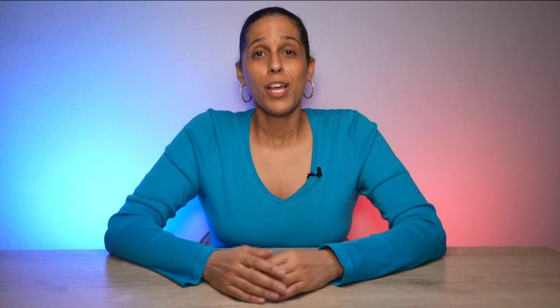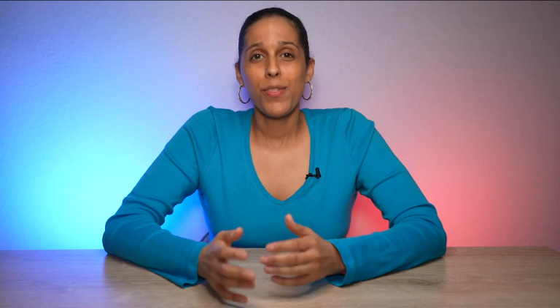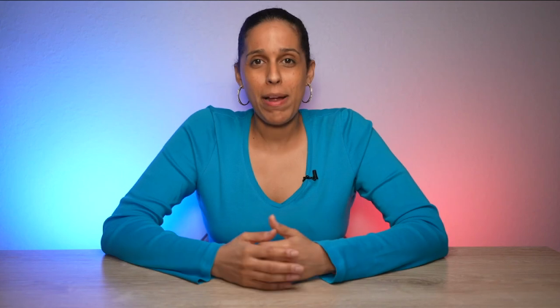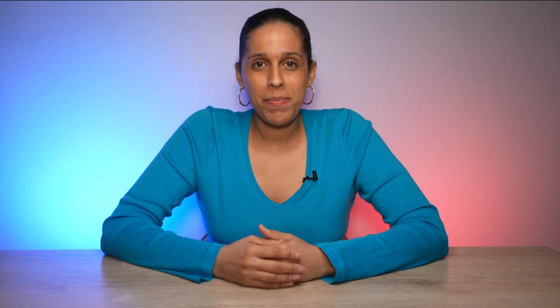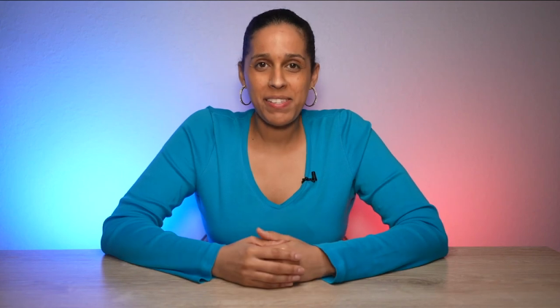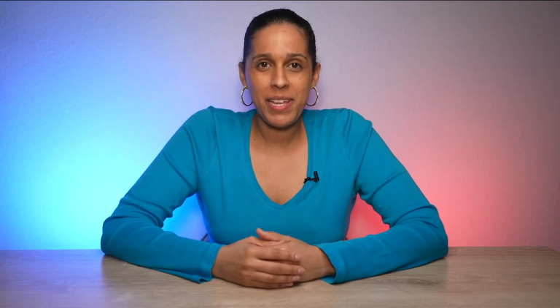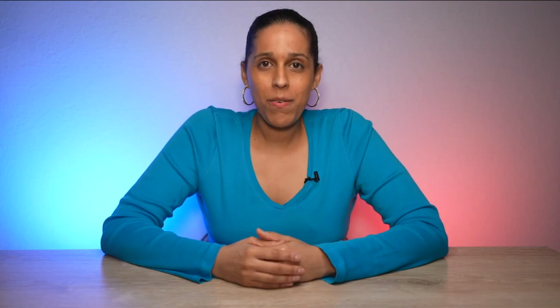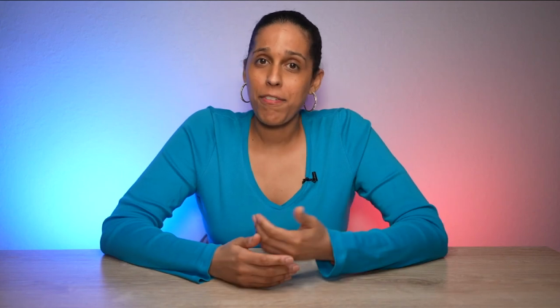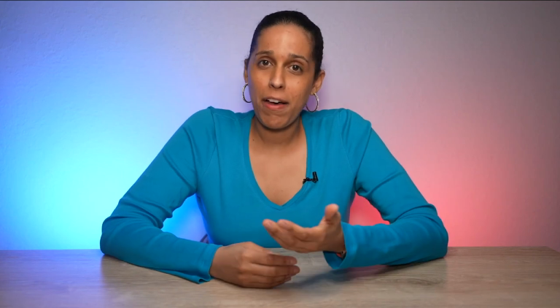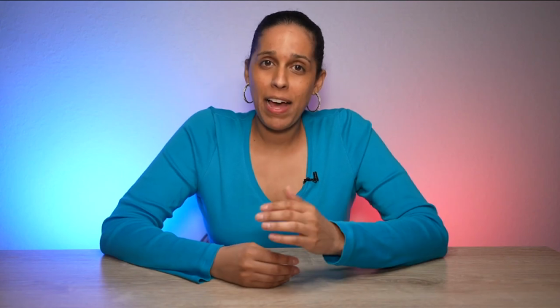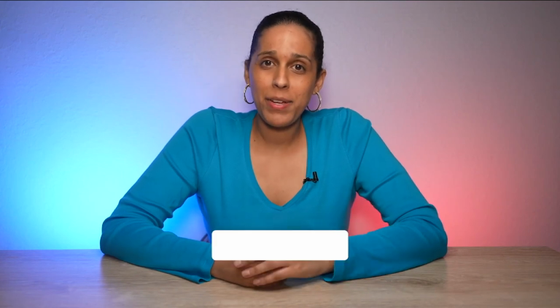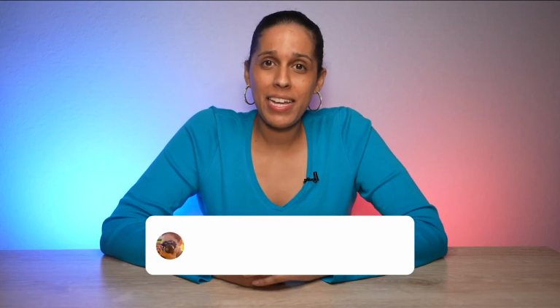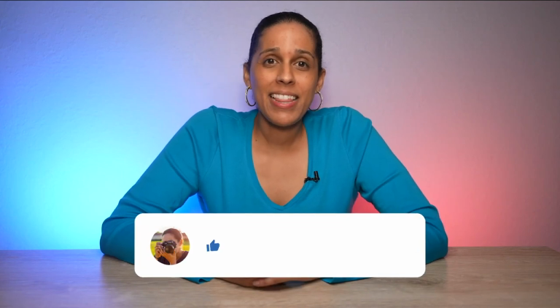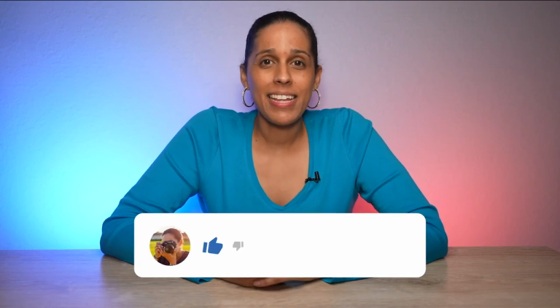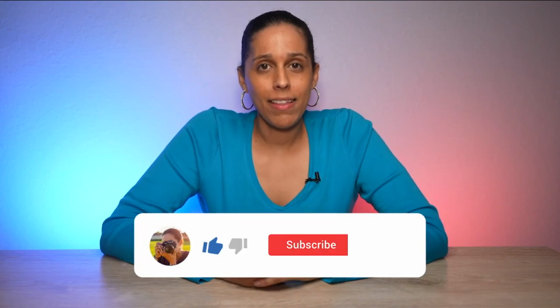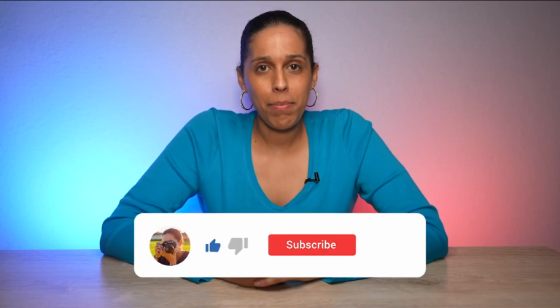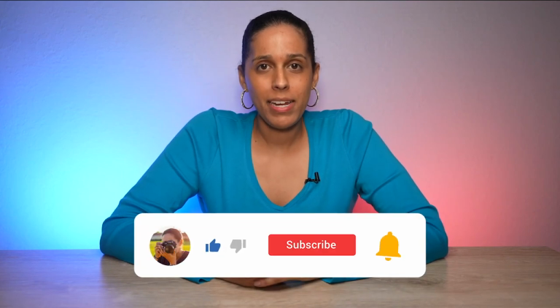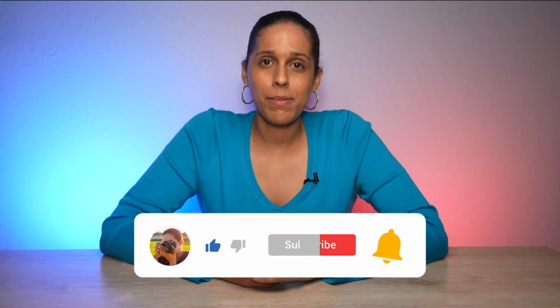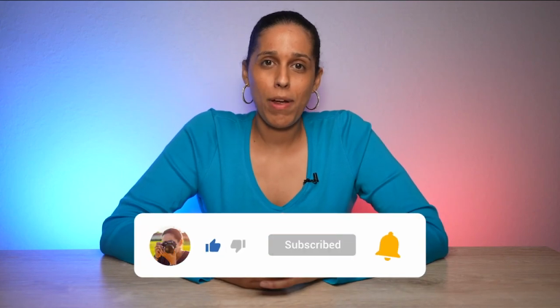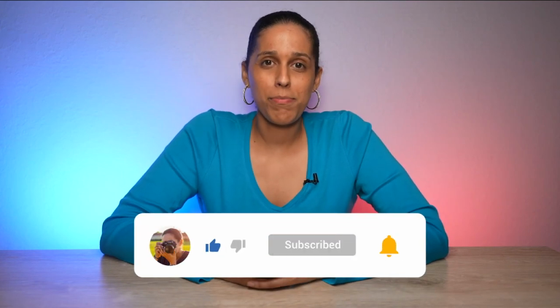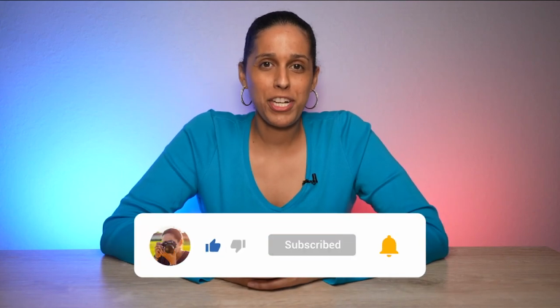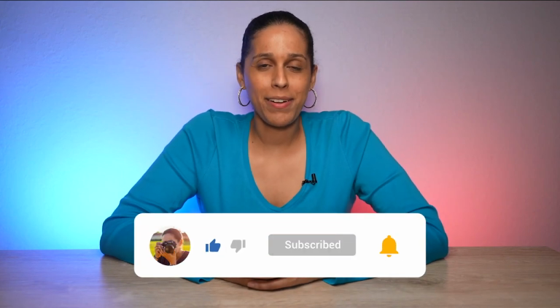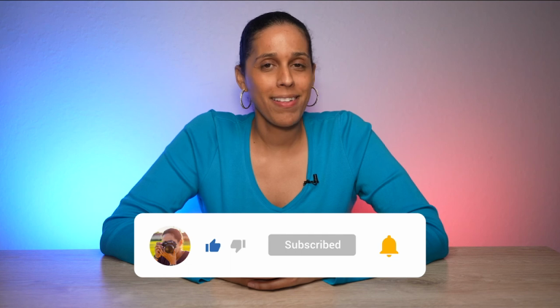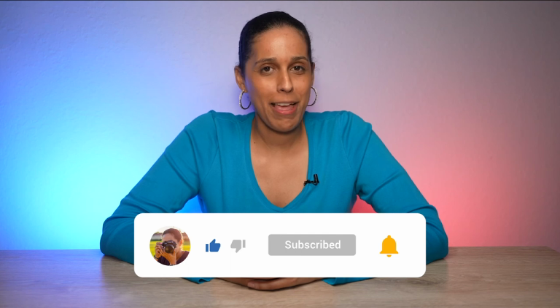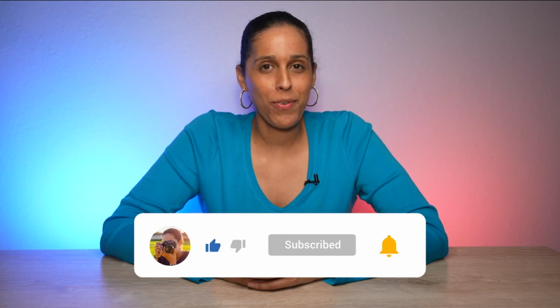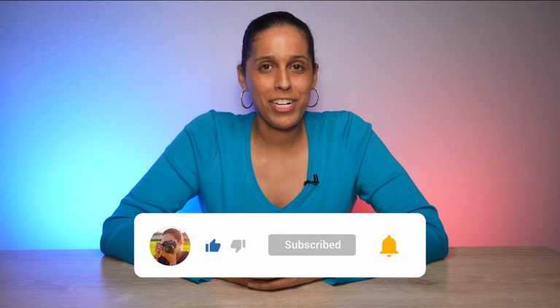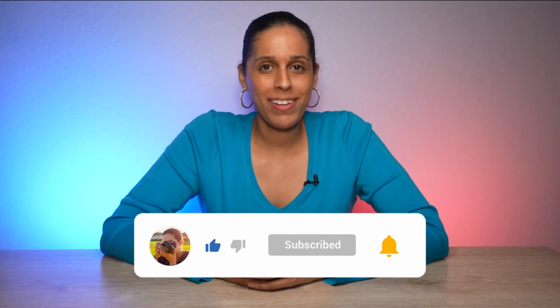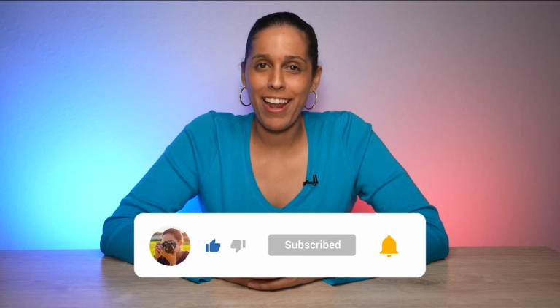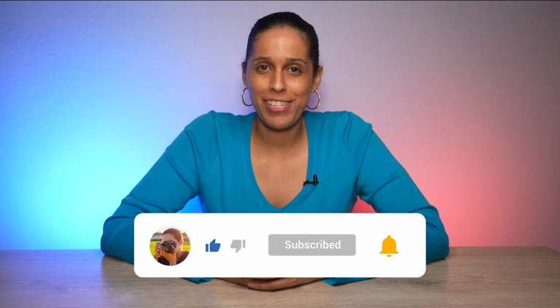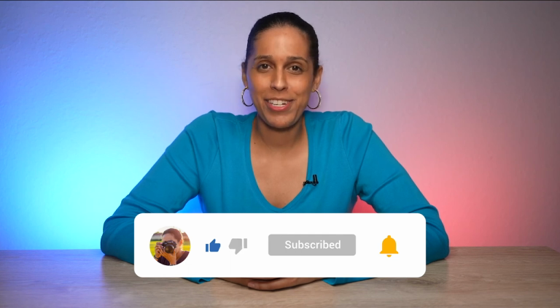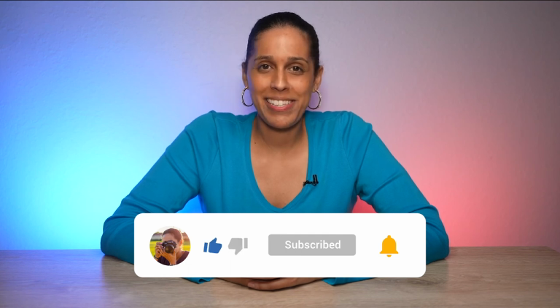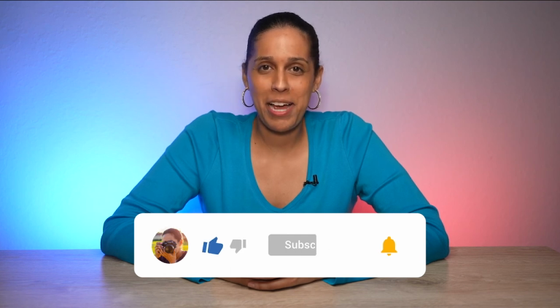So that wraps up this video. If you found value in it then hit the like button and subscribe to my channel. Thanks for watching and I'll see you next time.